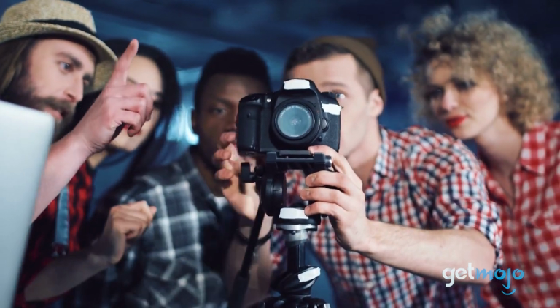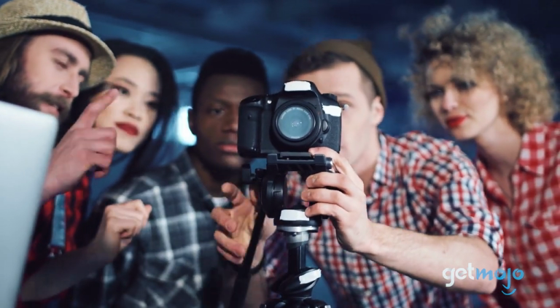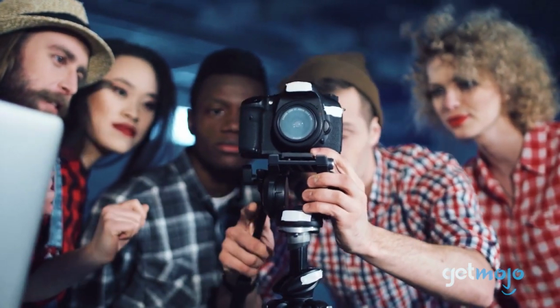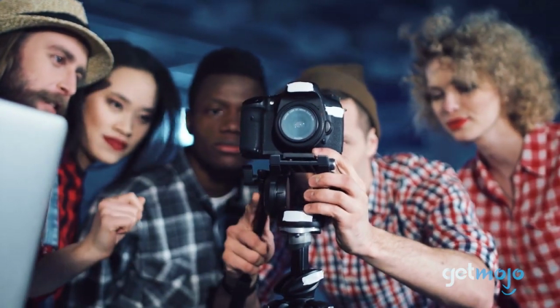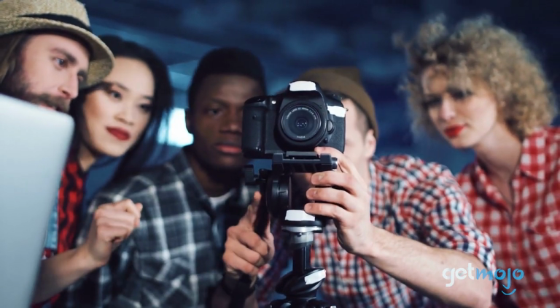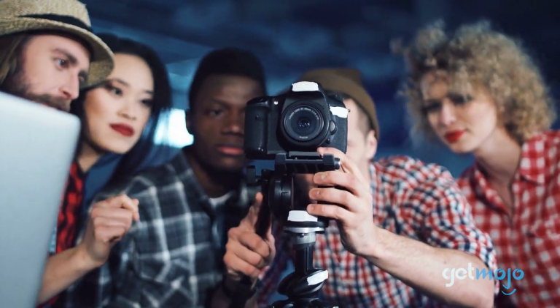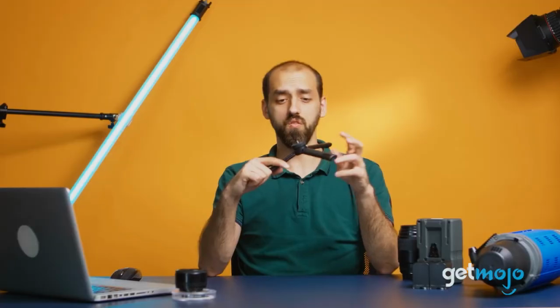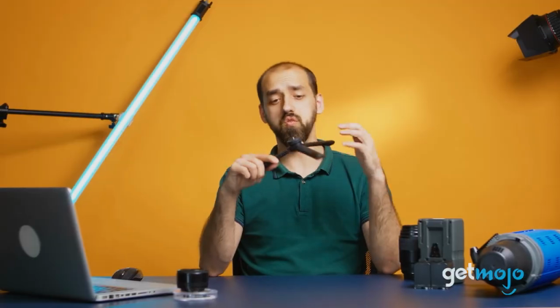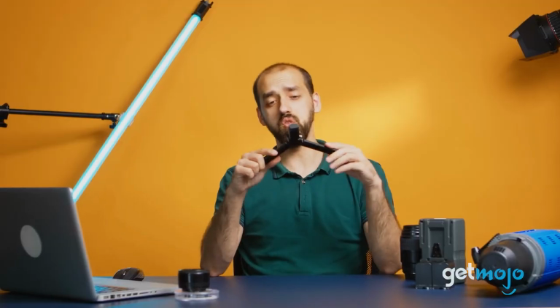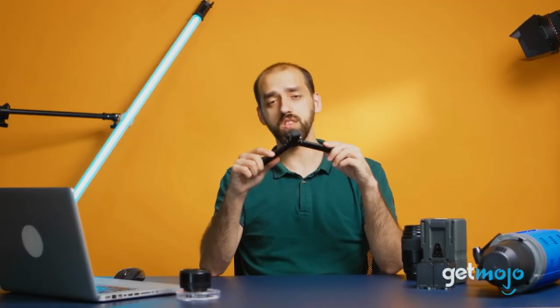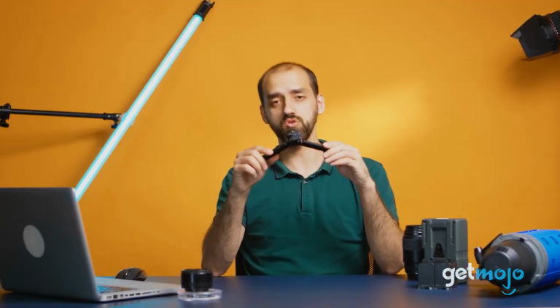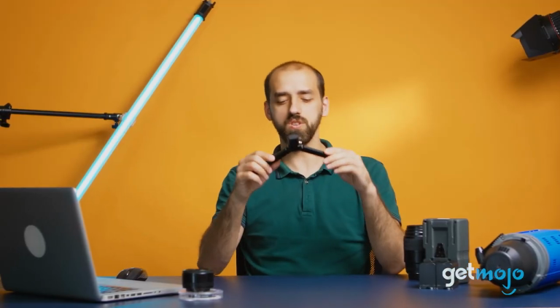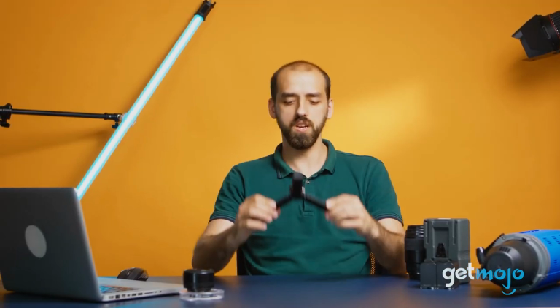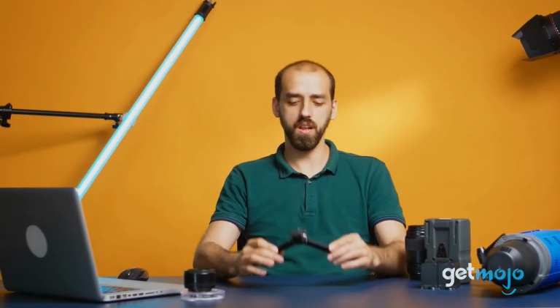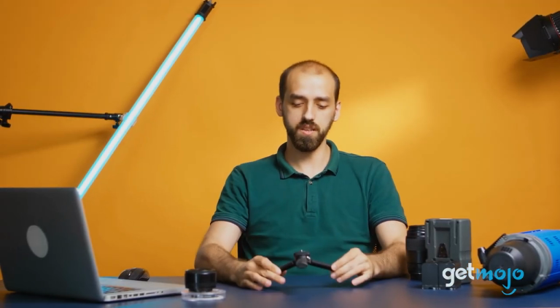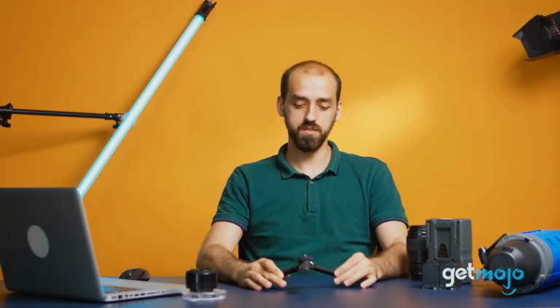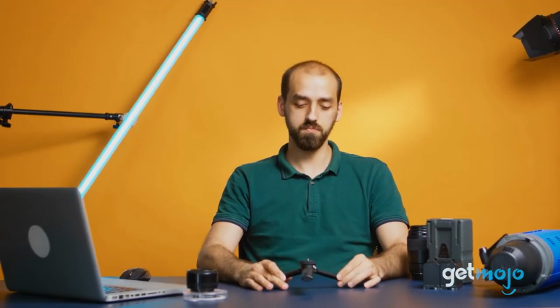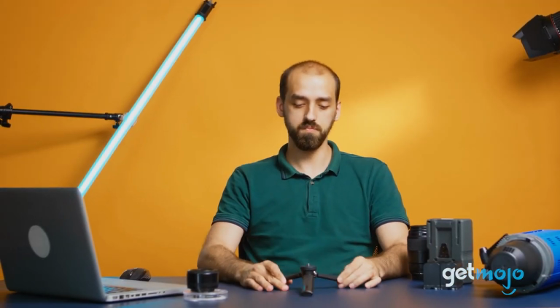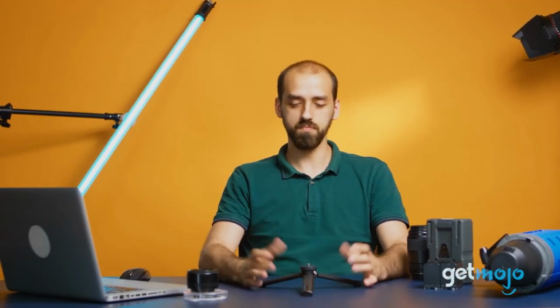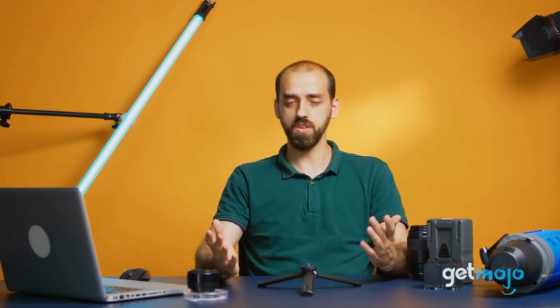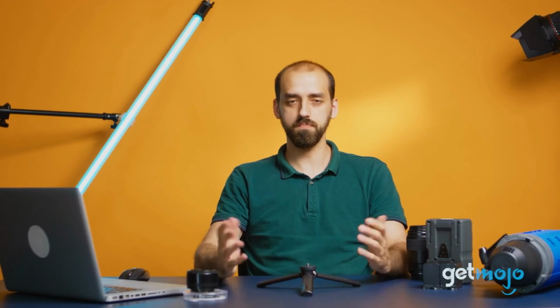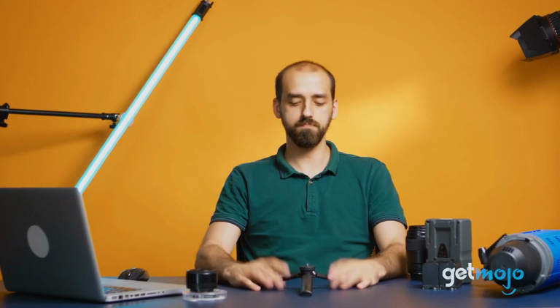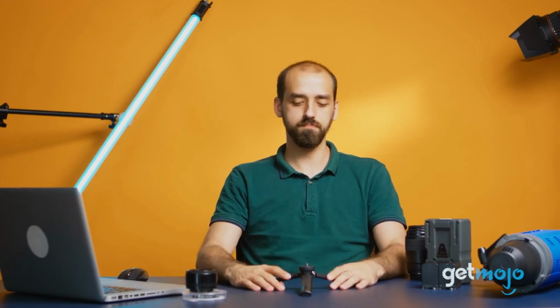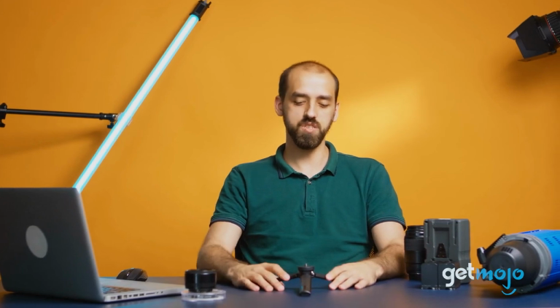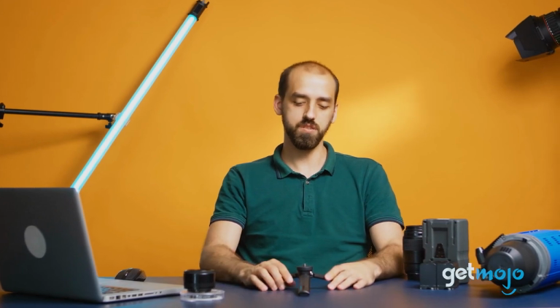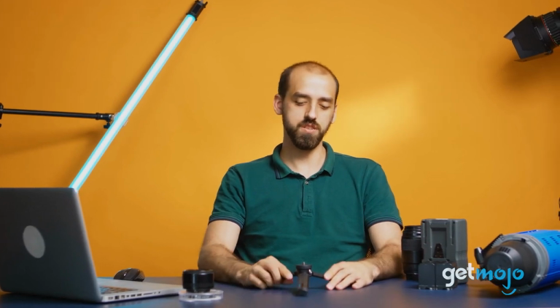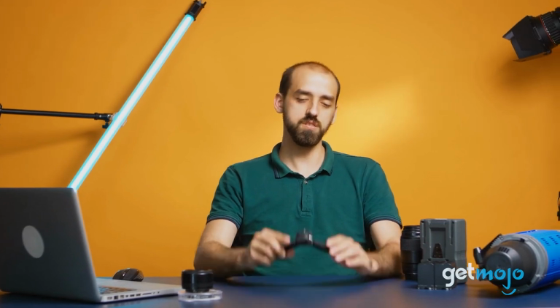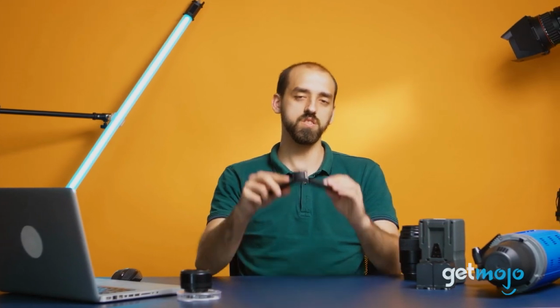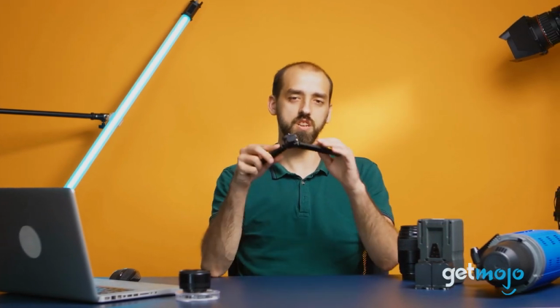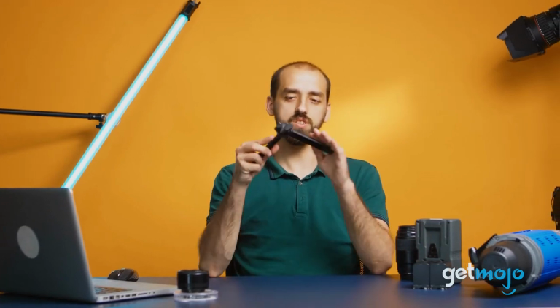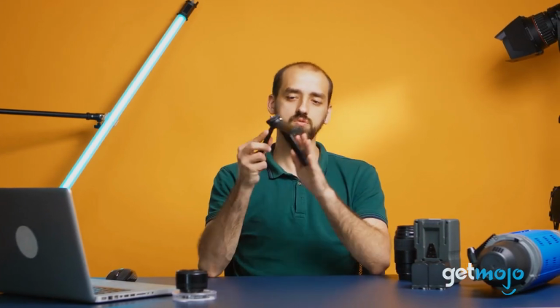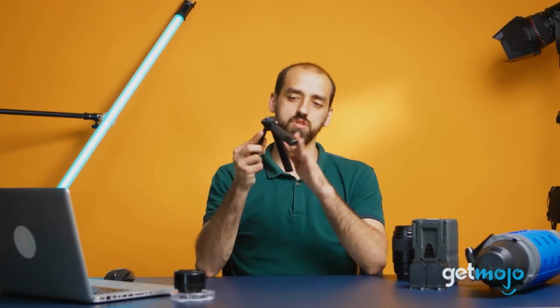We've taken a look at a ton of mini tripods, from traditional style models to super bendy compact ones, to present our five recommended products.